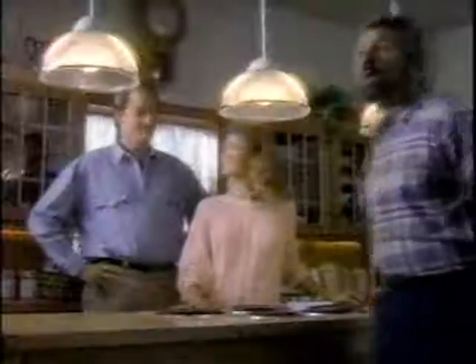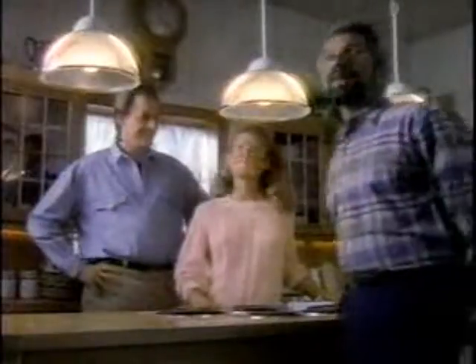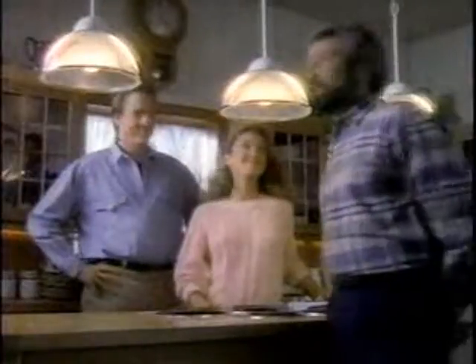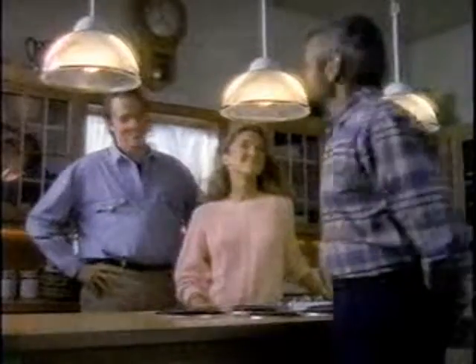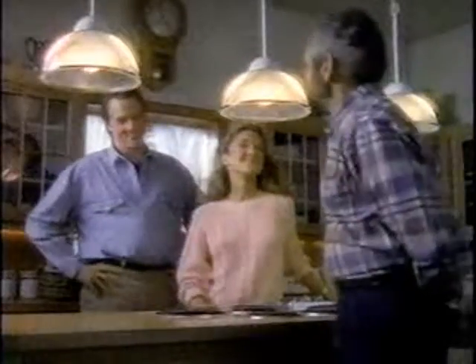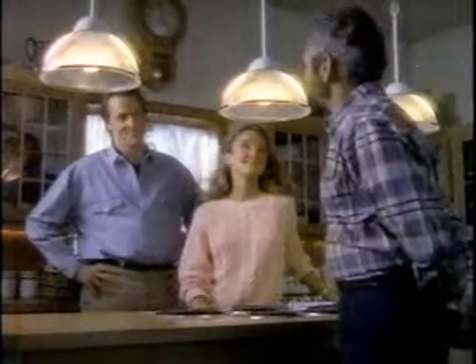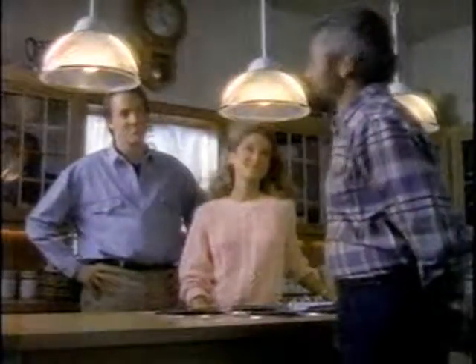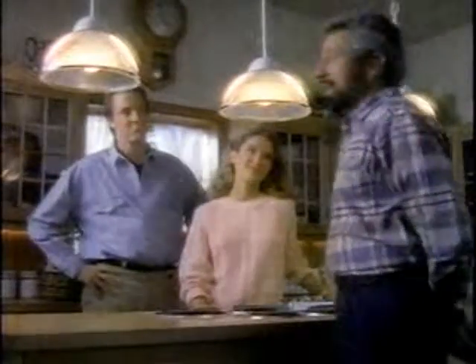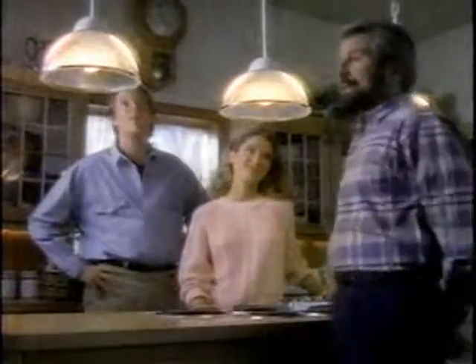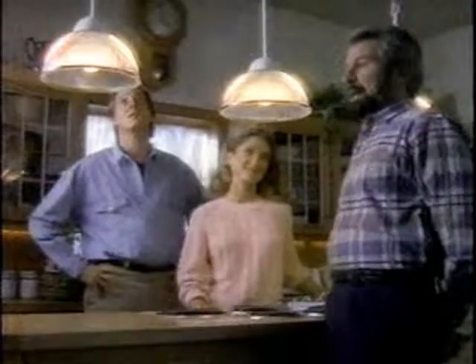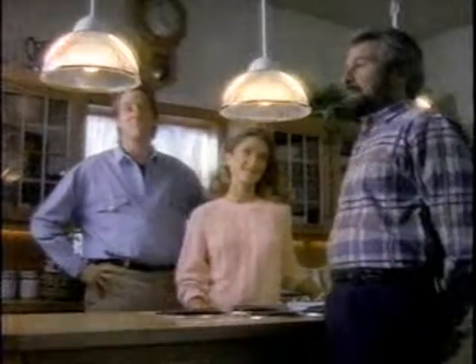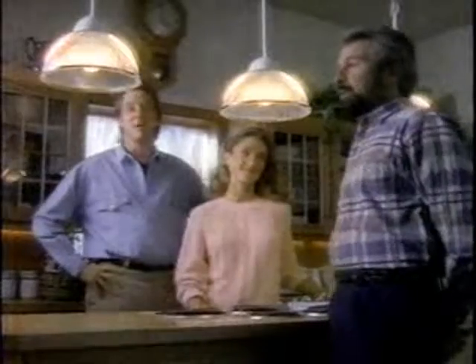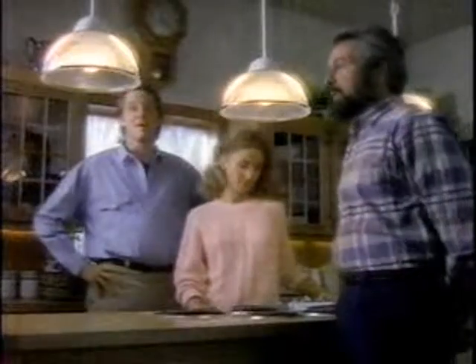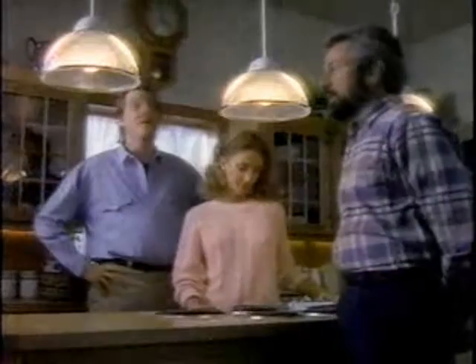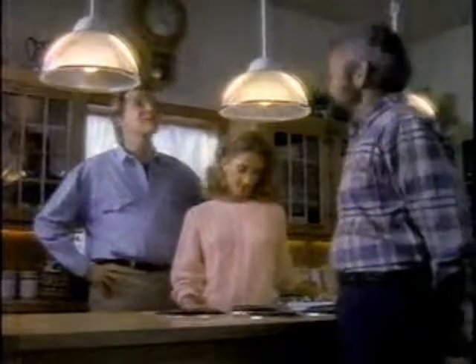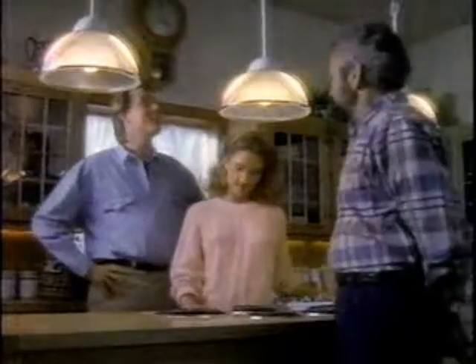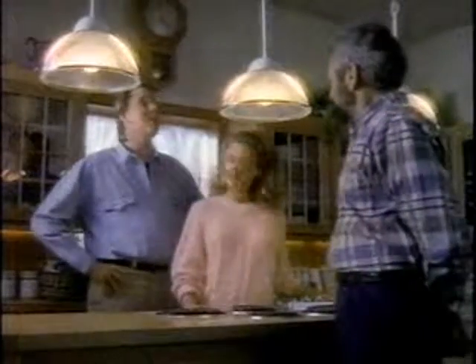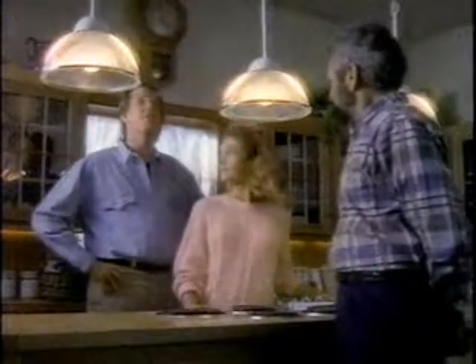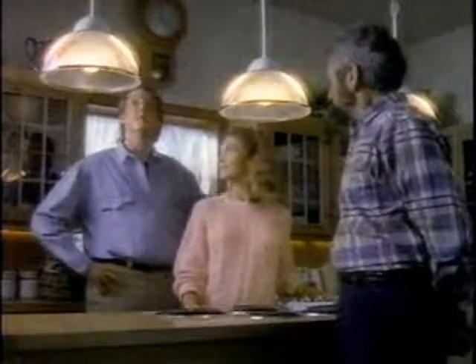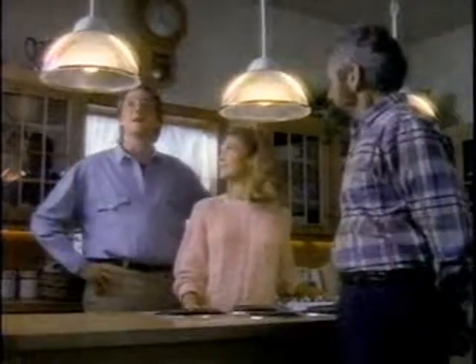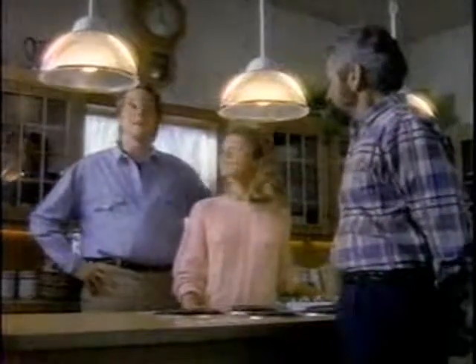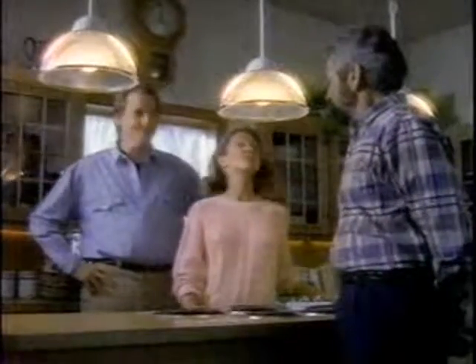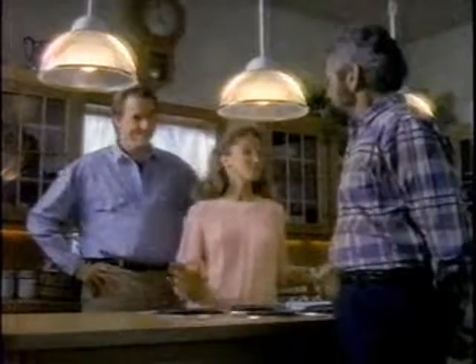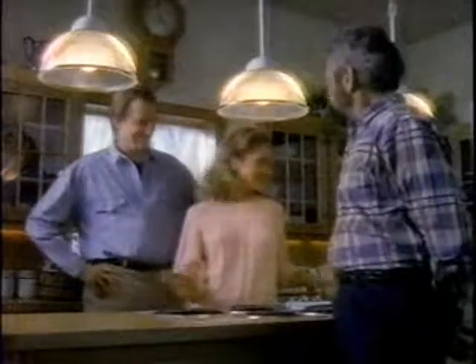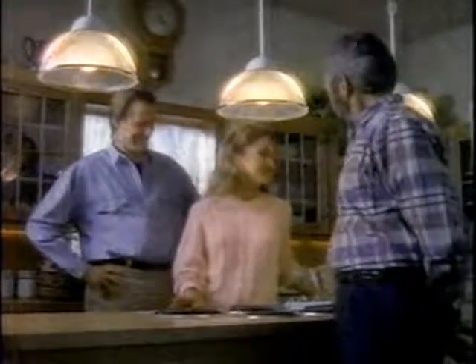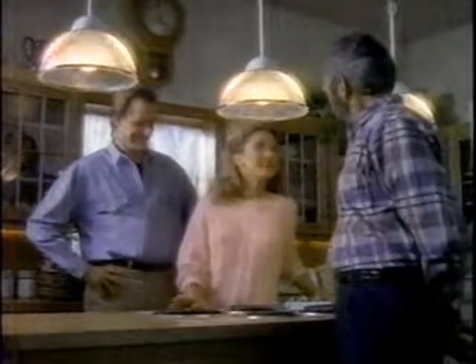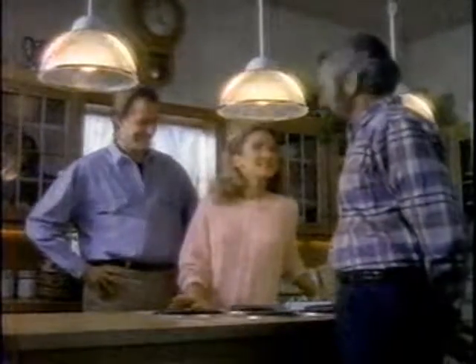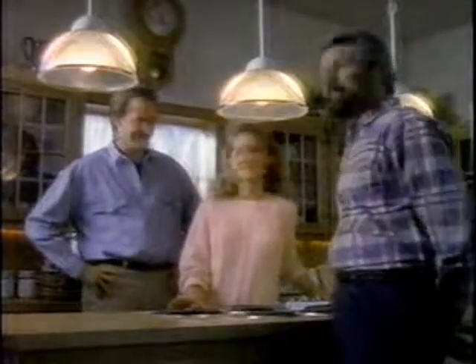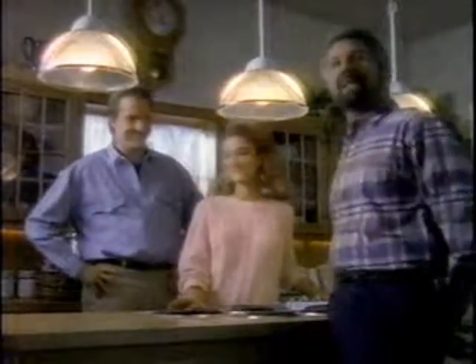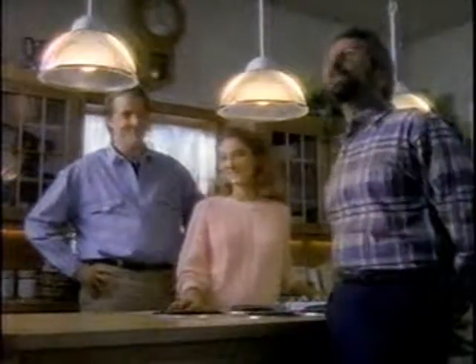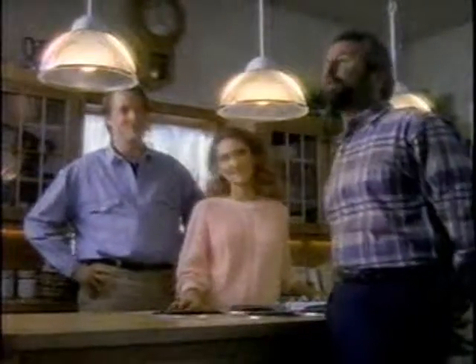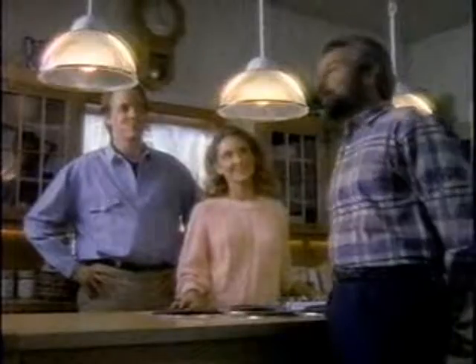Well, Dave, I can see you guys have done a lot in the past couple of weeks. That's right, Bob. I've added the new track lighting. We even built this island. The place looks terrific.